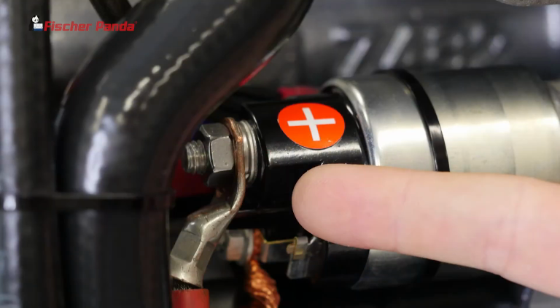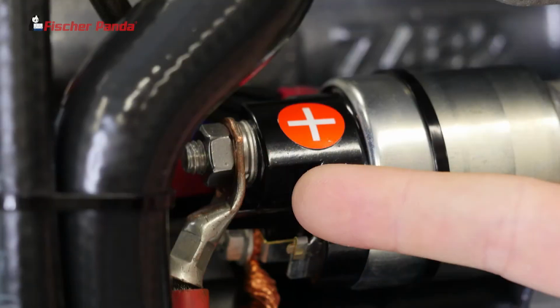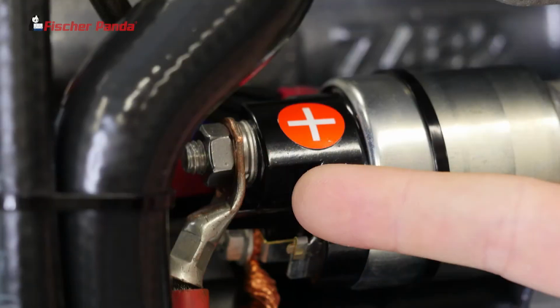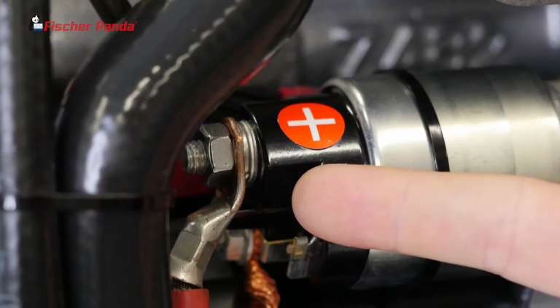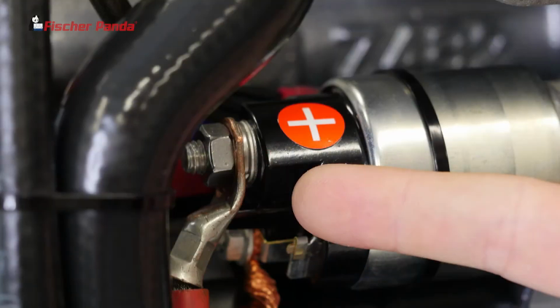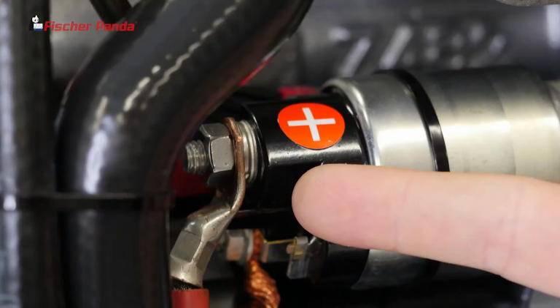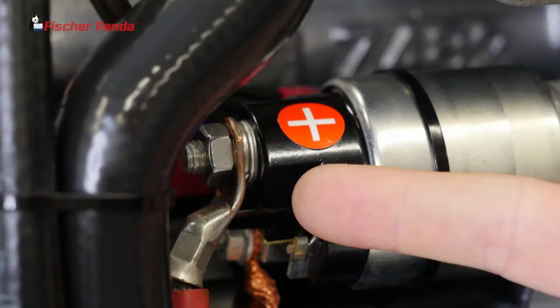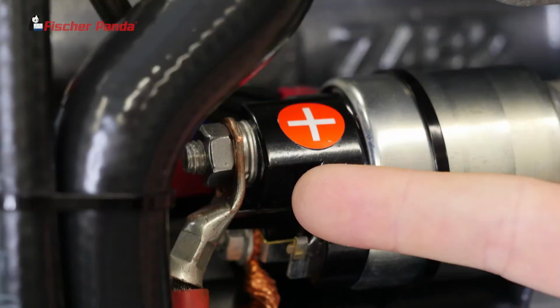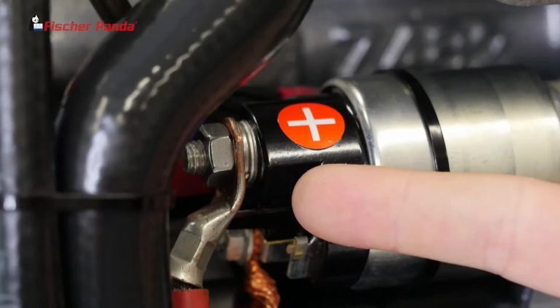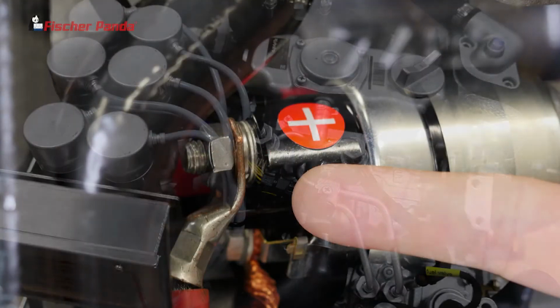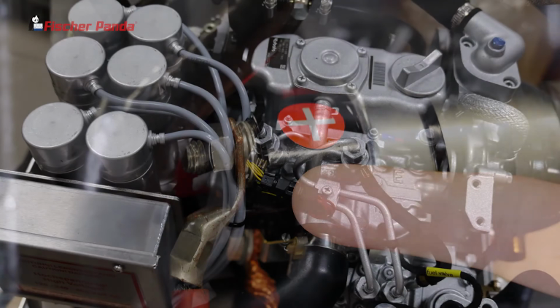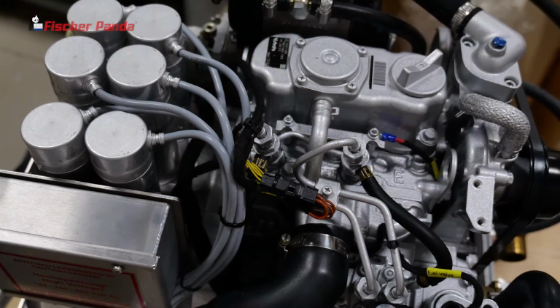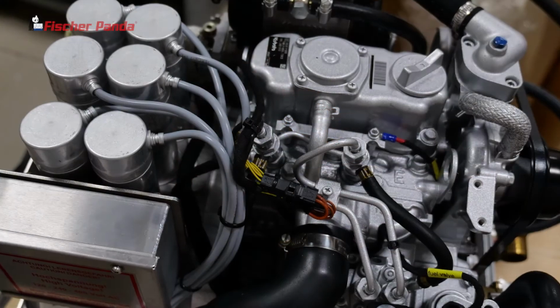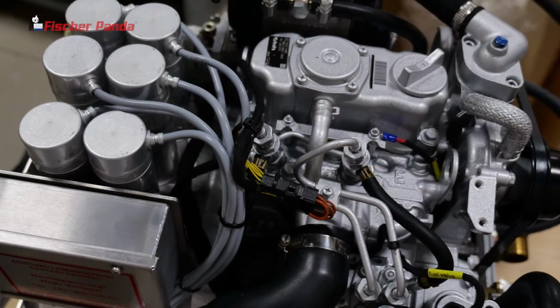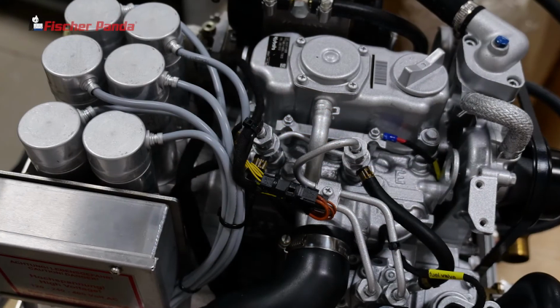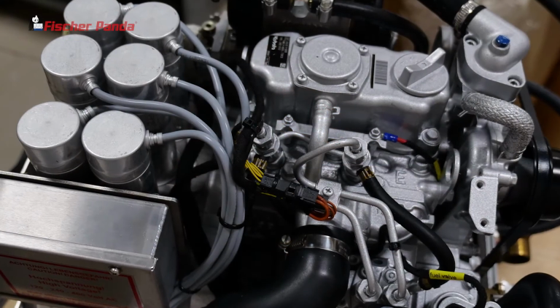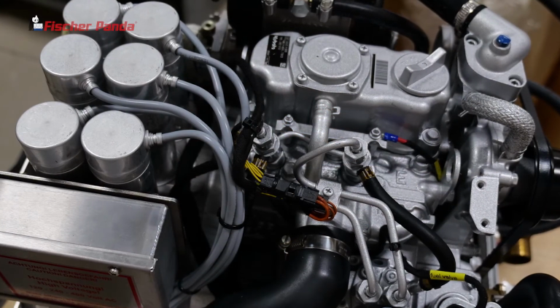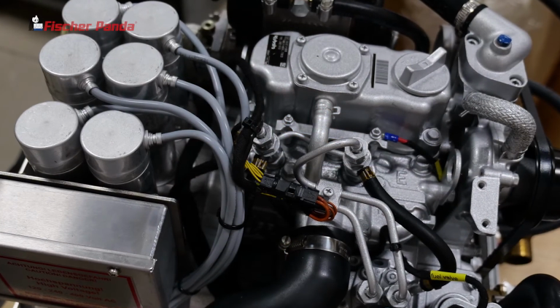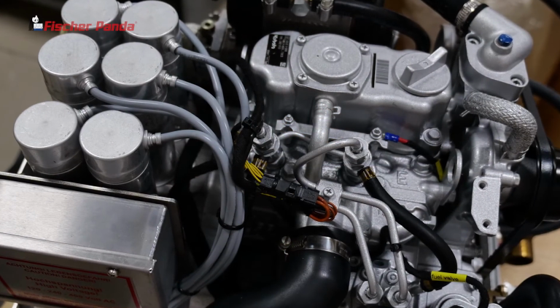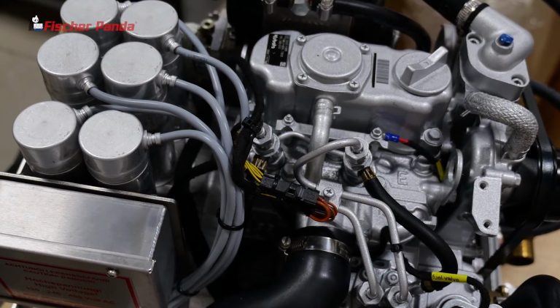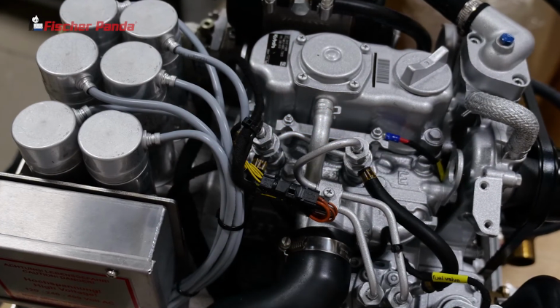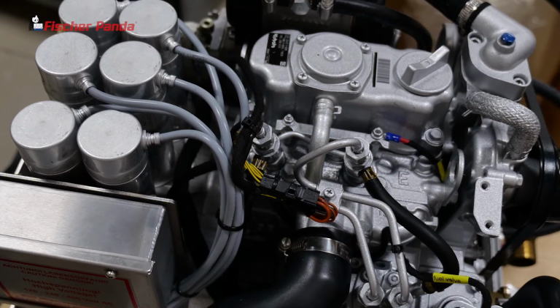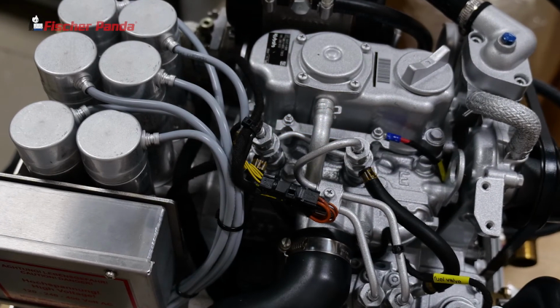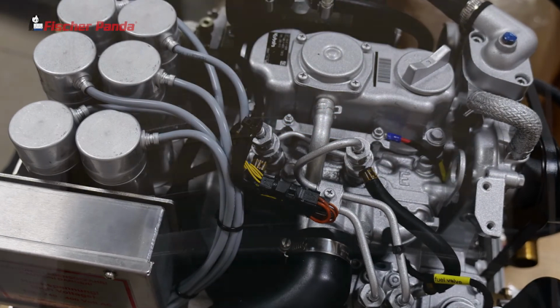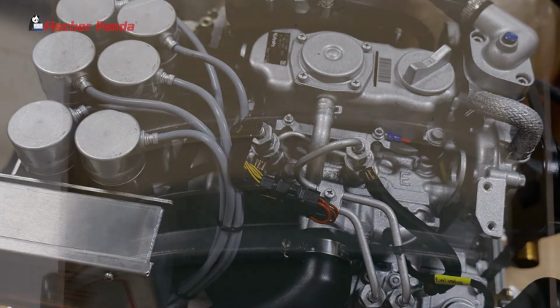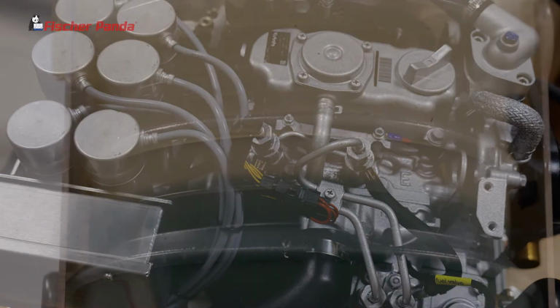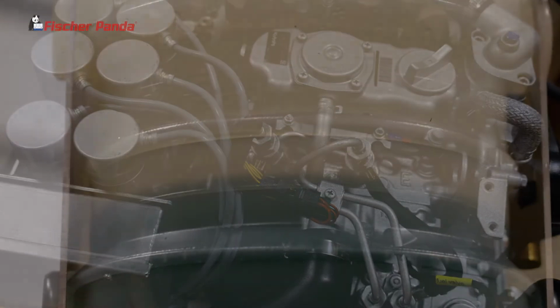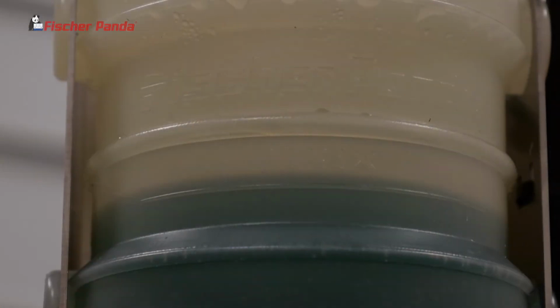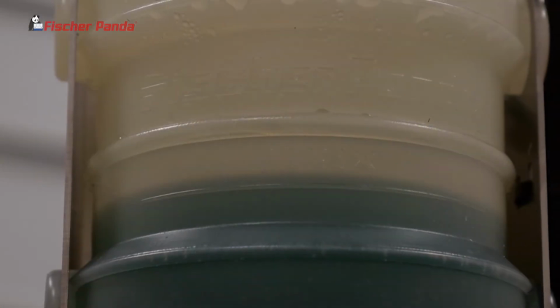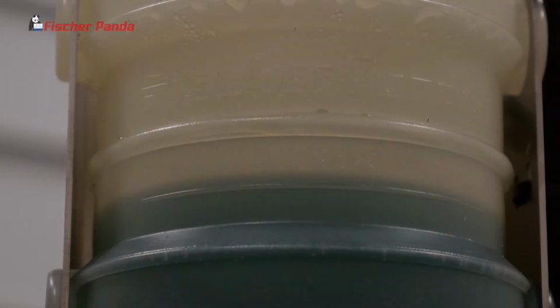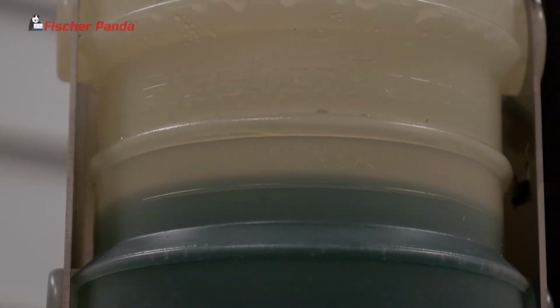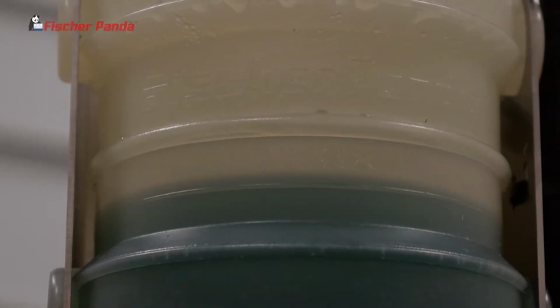Reinstall your DC power to the generator. Start your generator and check for leaks, verifying that the coolant is circulating through the expansion tank.